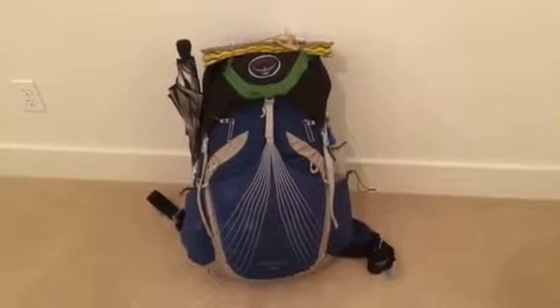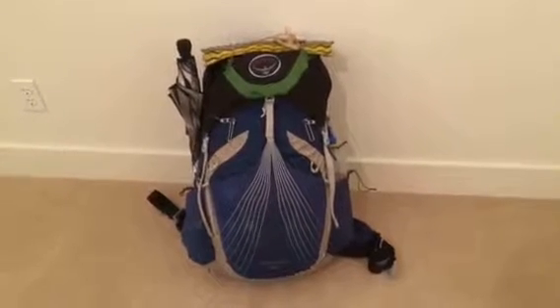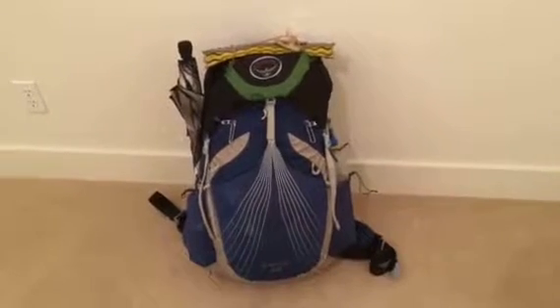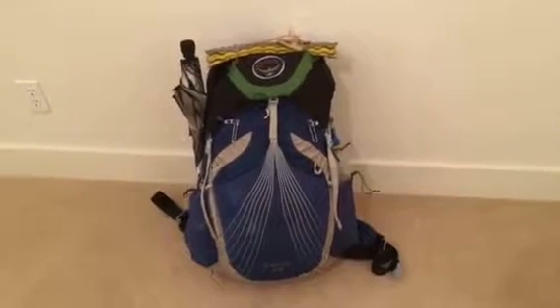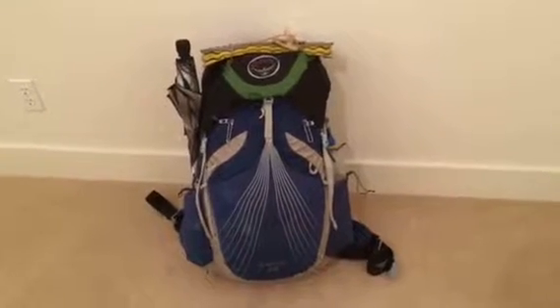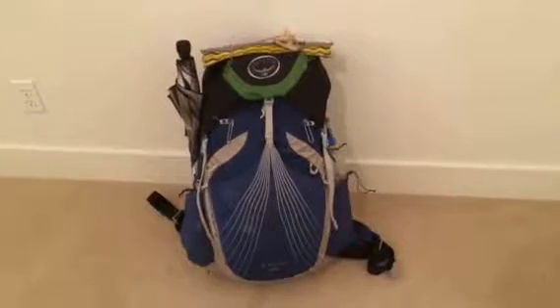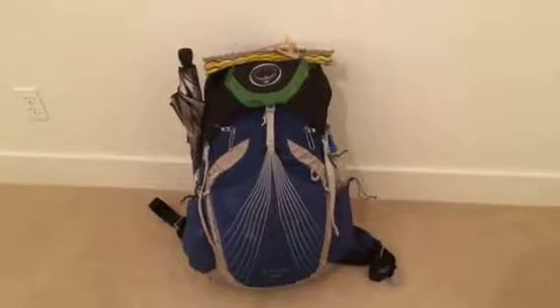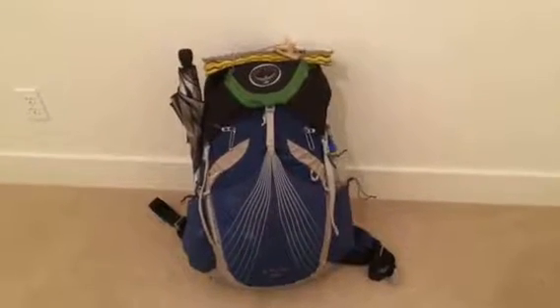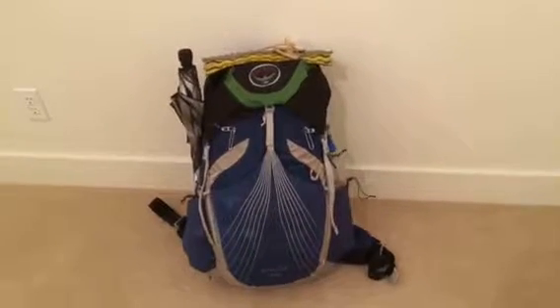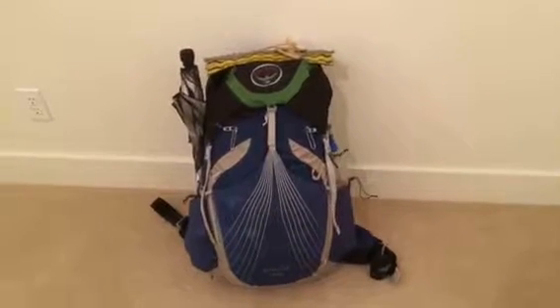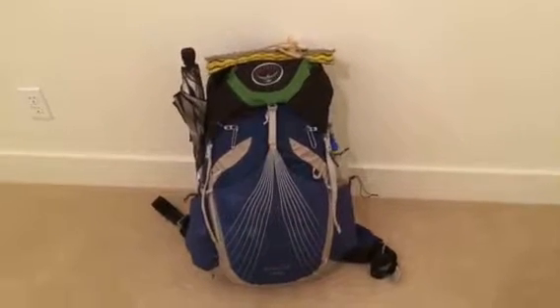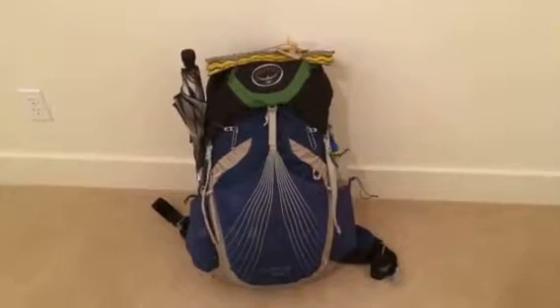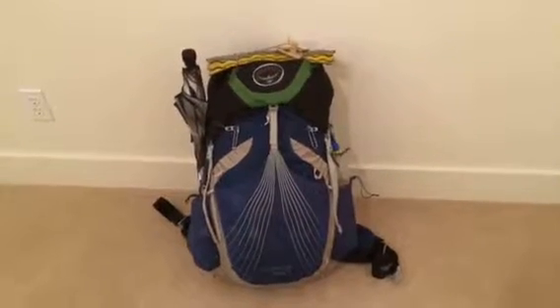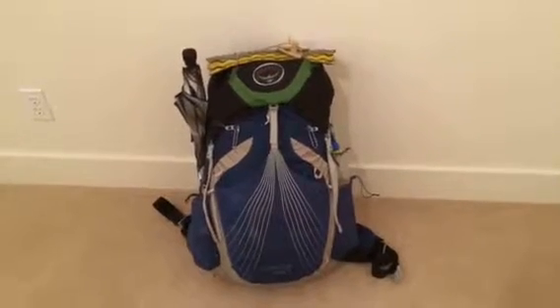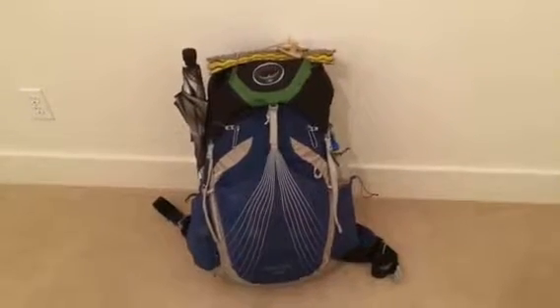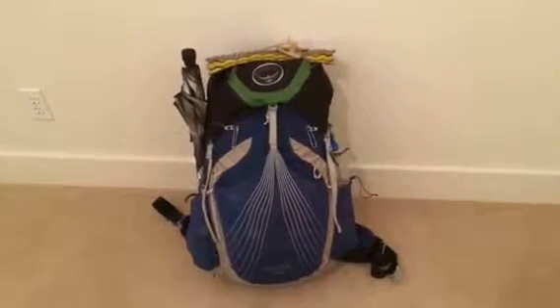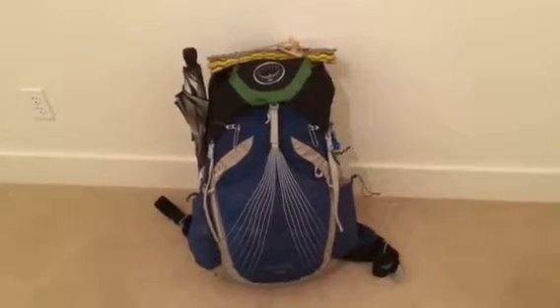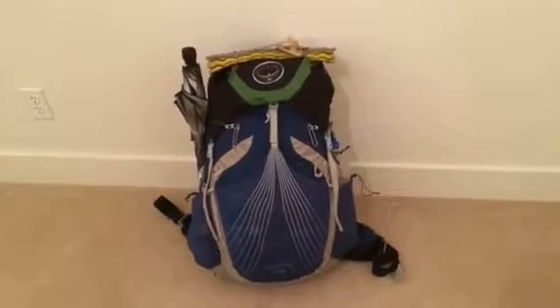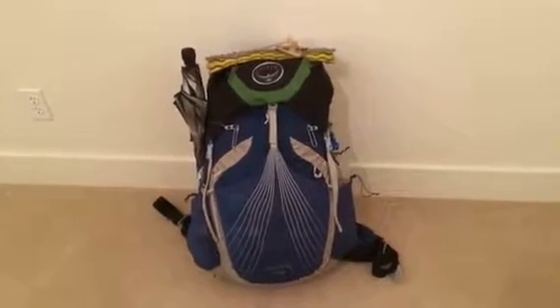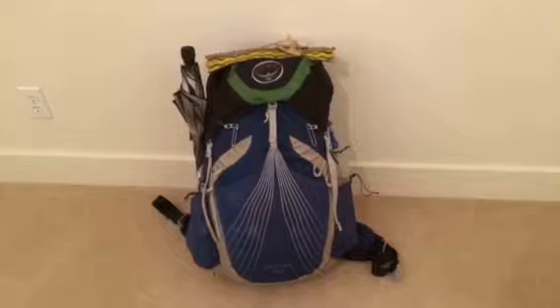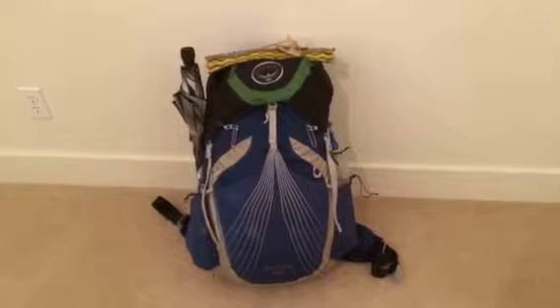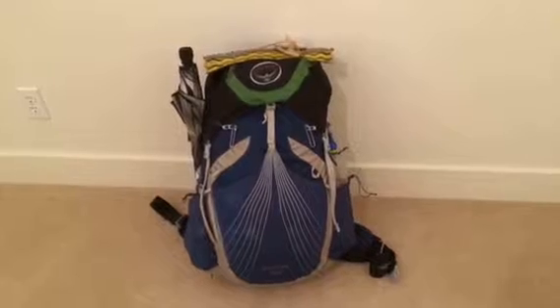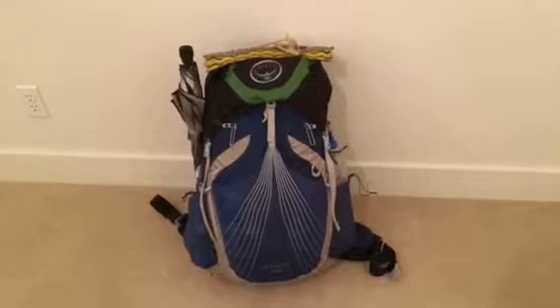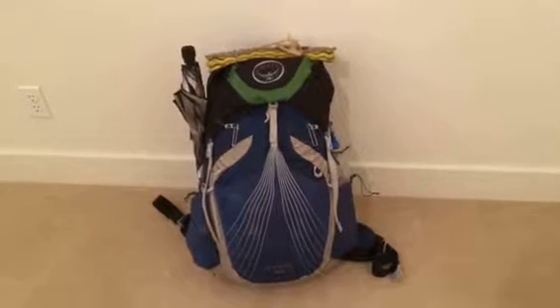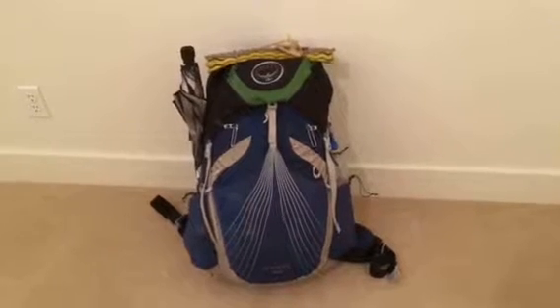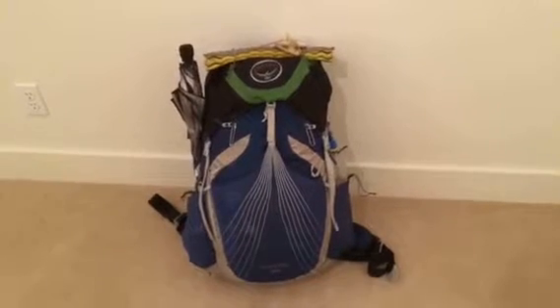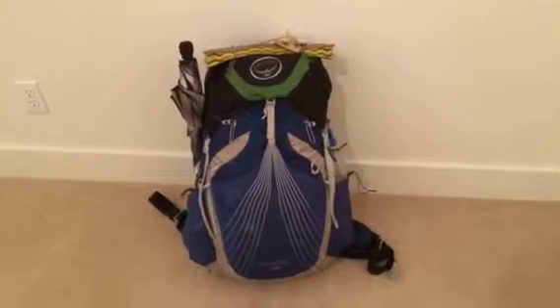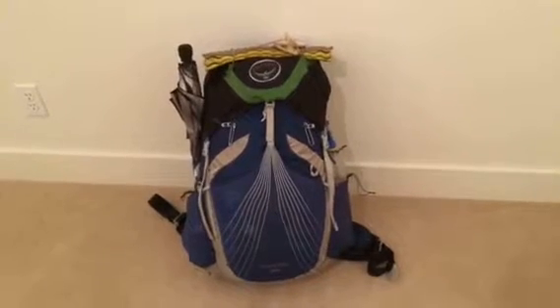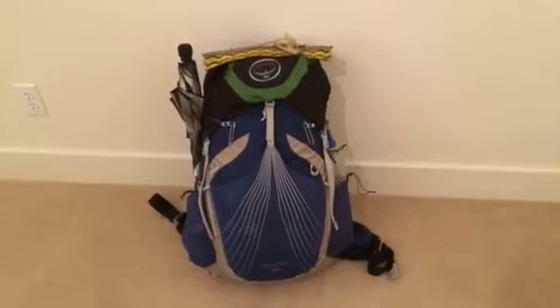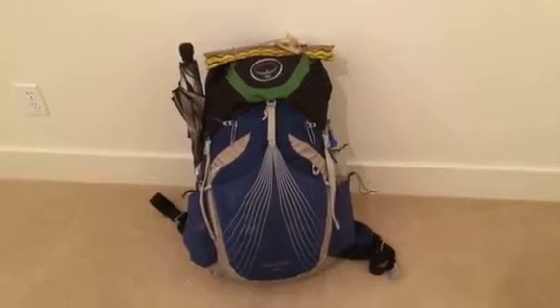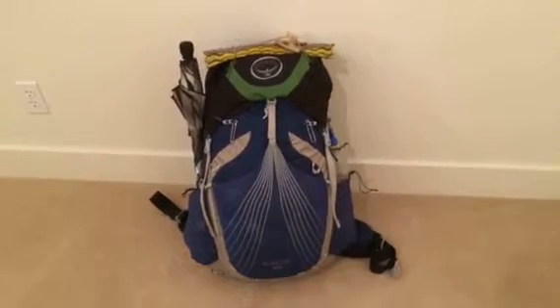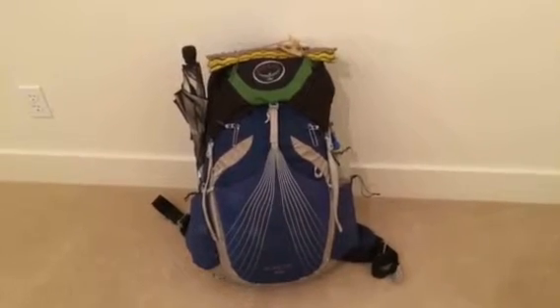The pack also comes in a 48 and 58-liter variety which has more padding in both the hip belt and the shoulder straps.